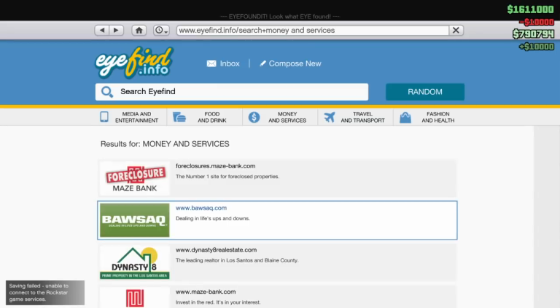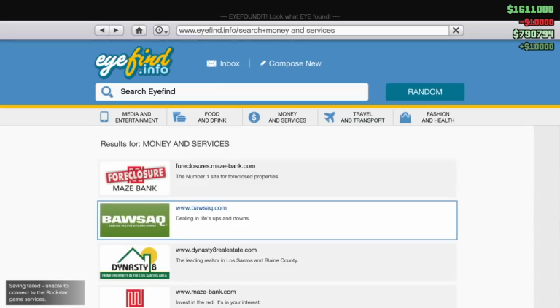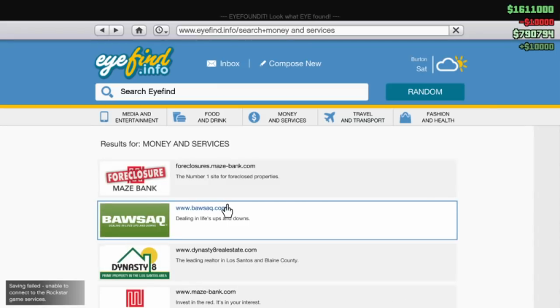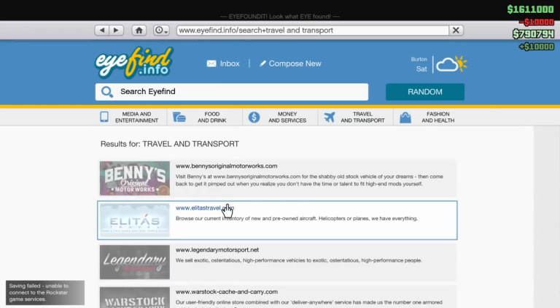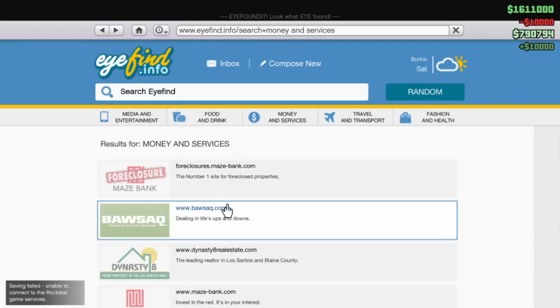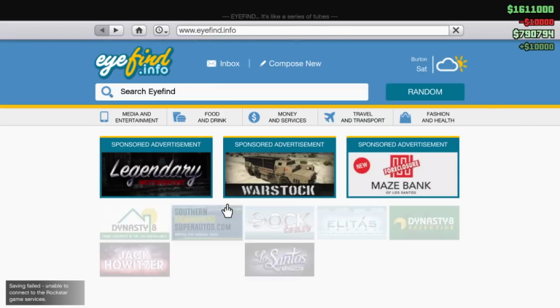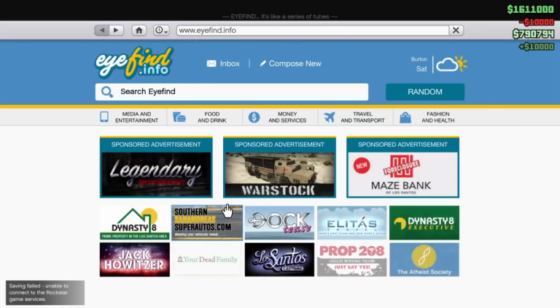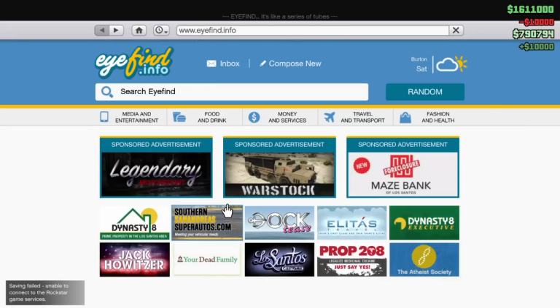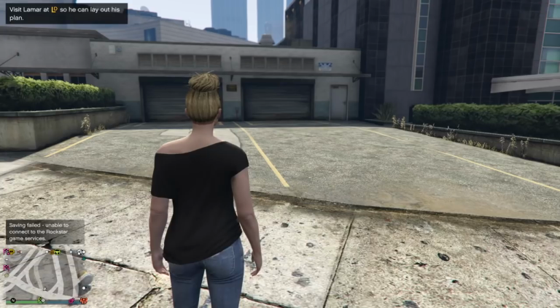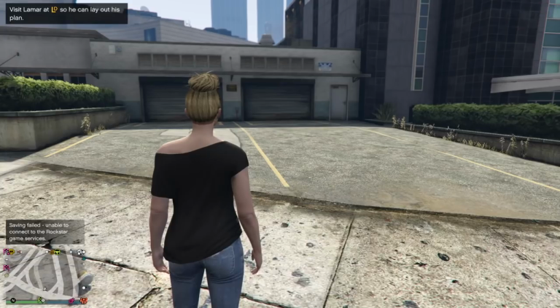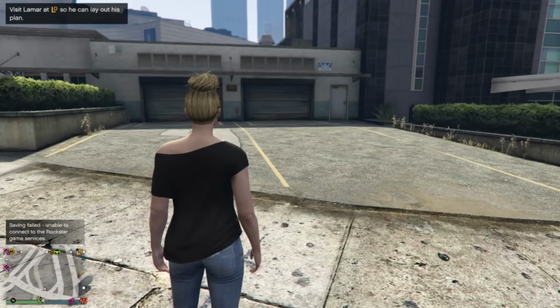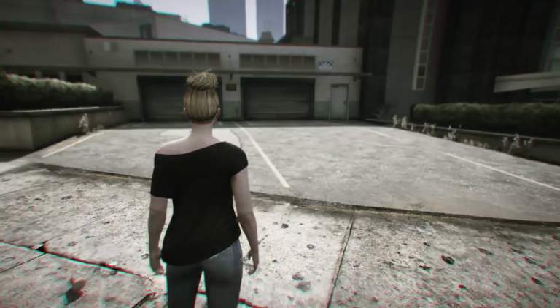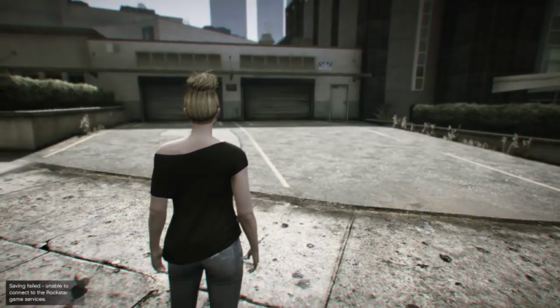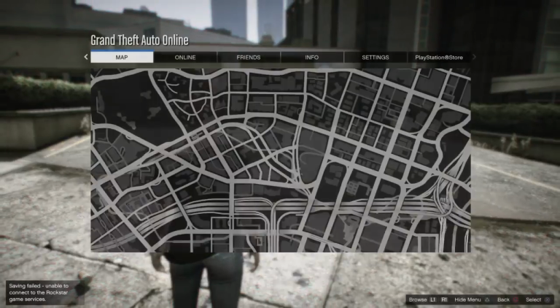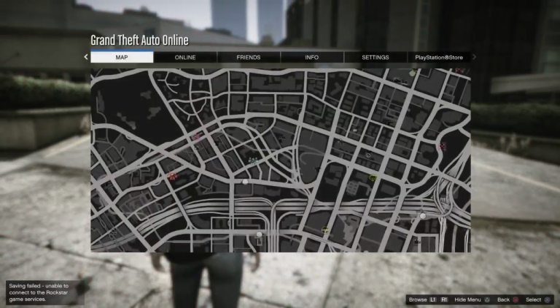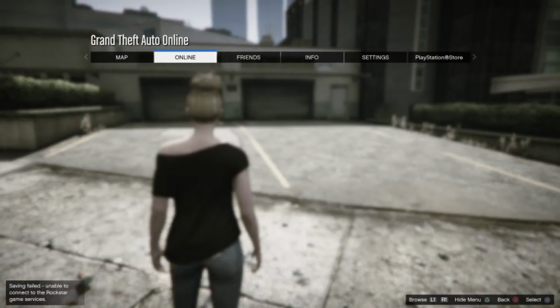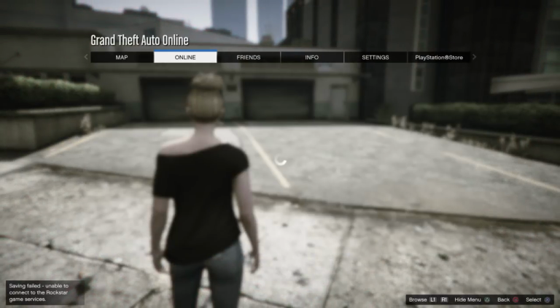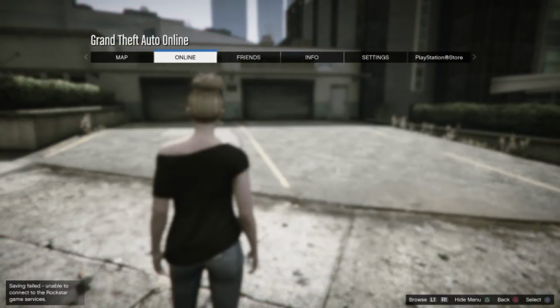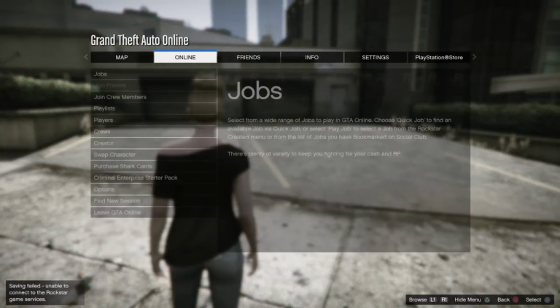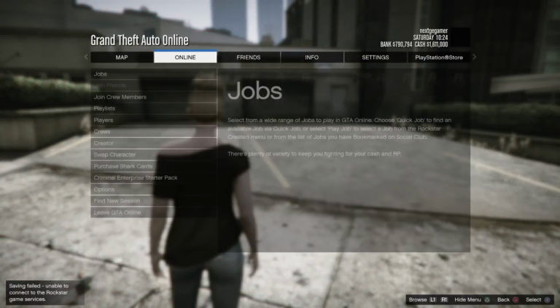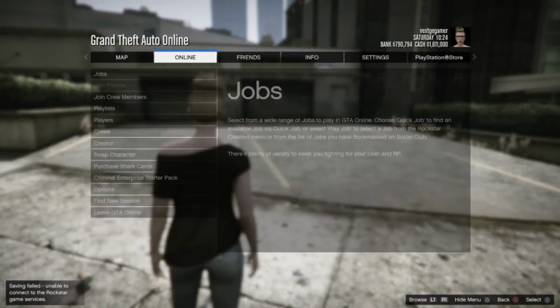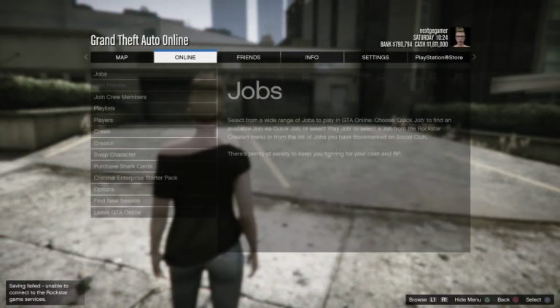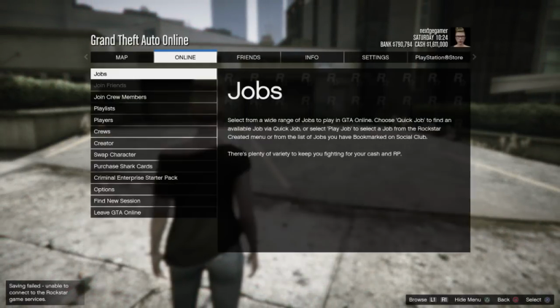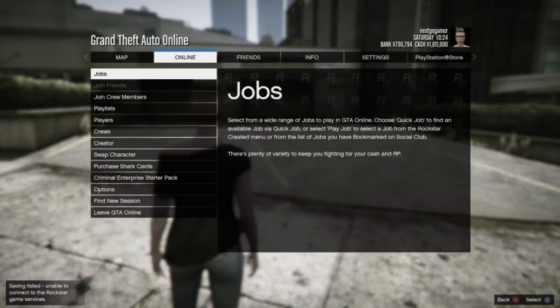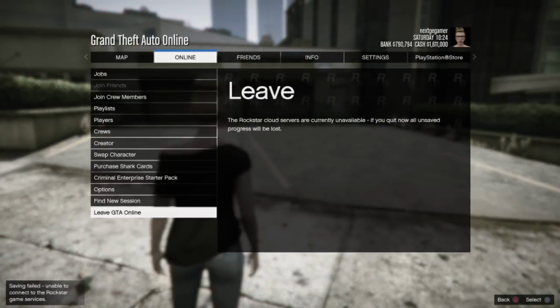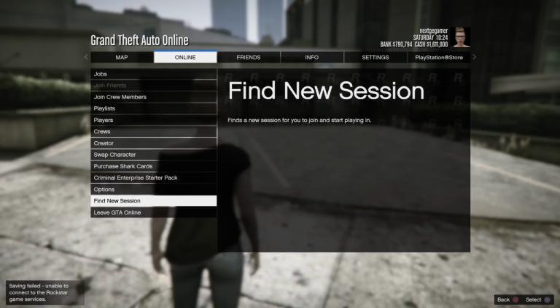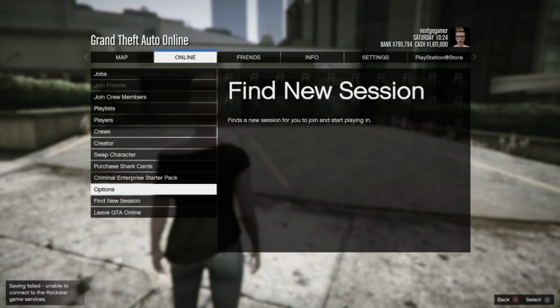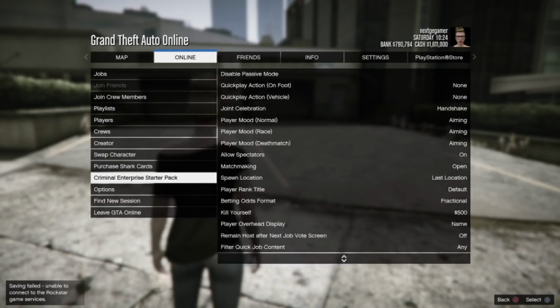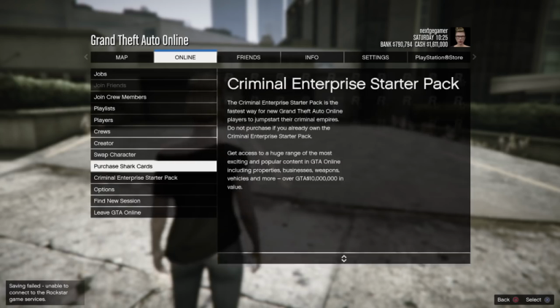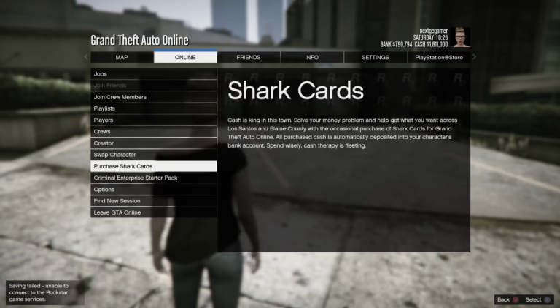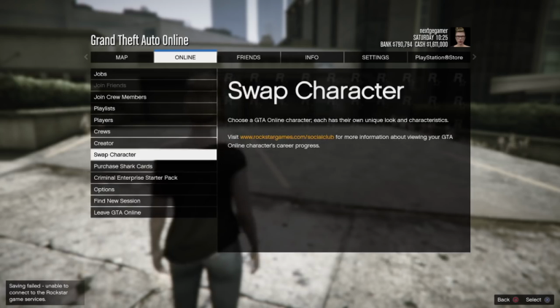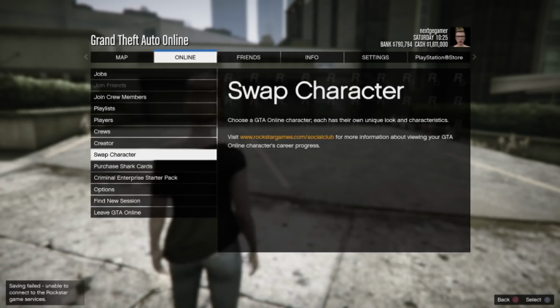From here, all you have to do is switch back to your main character. Go to online, then swap character.